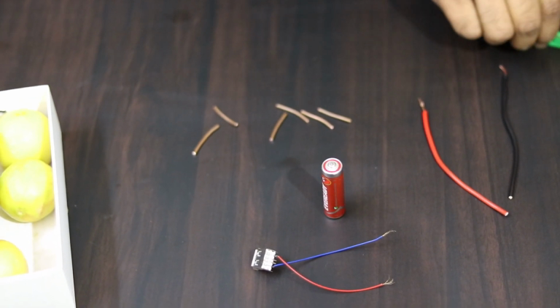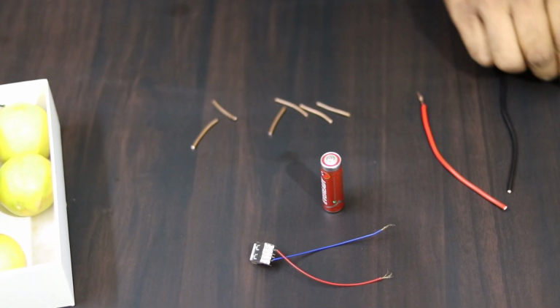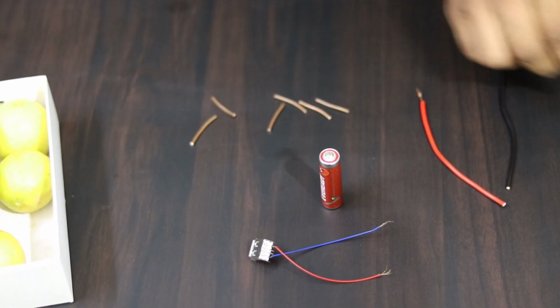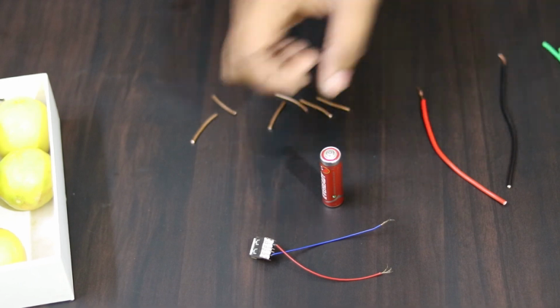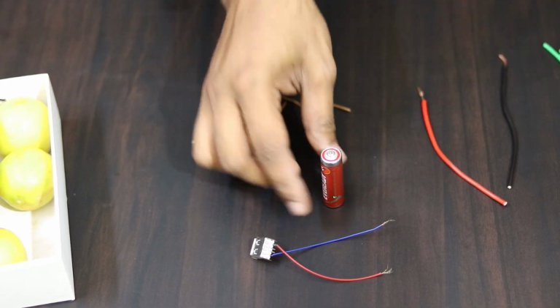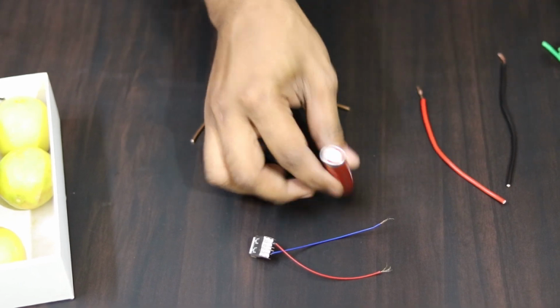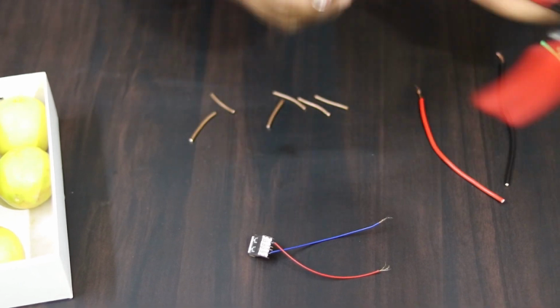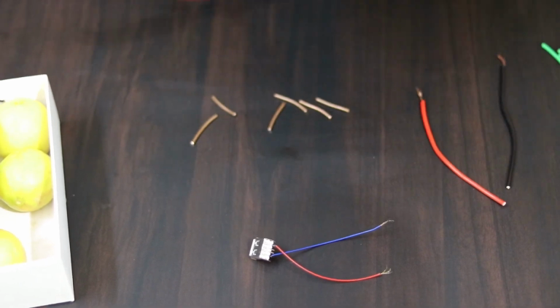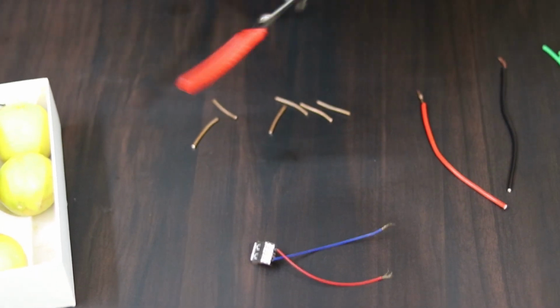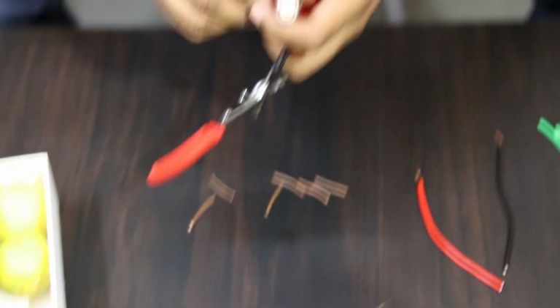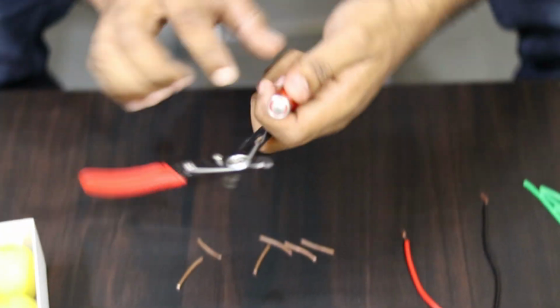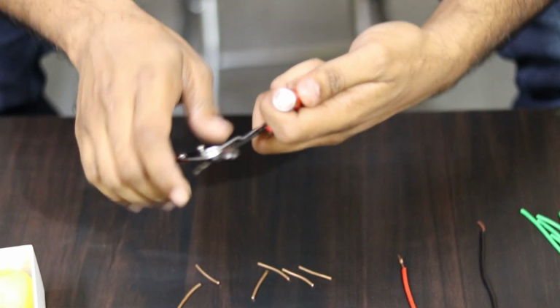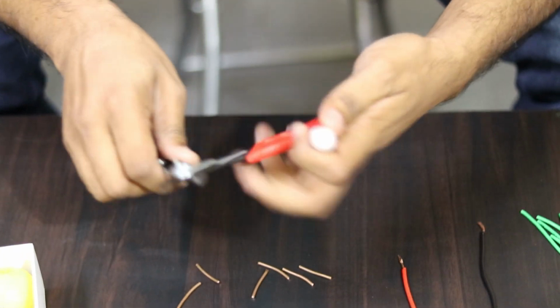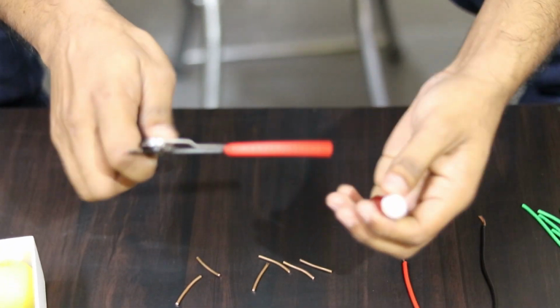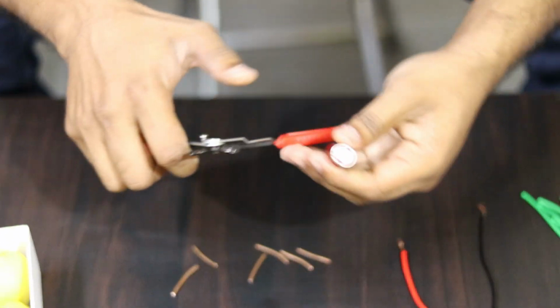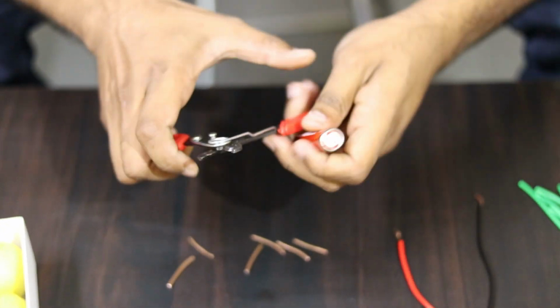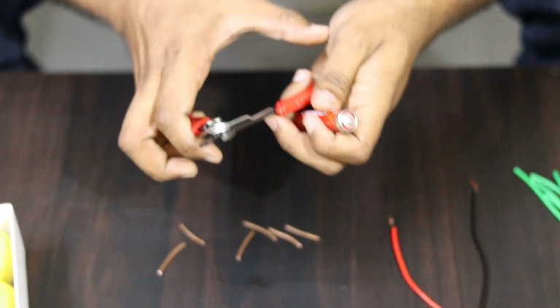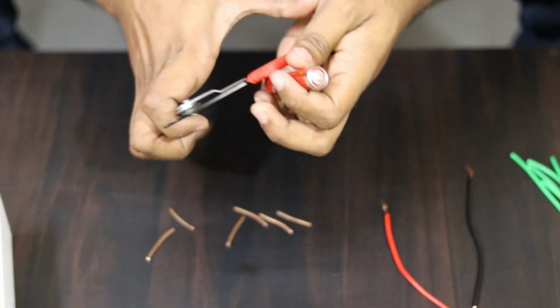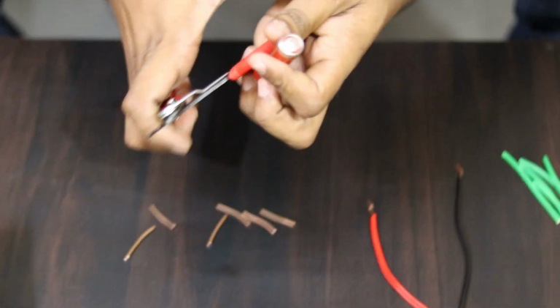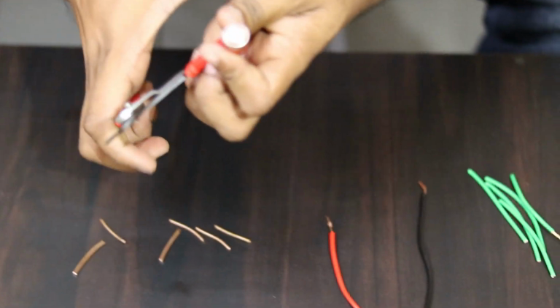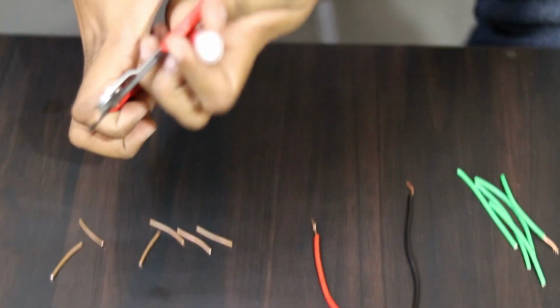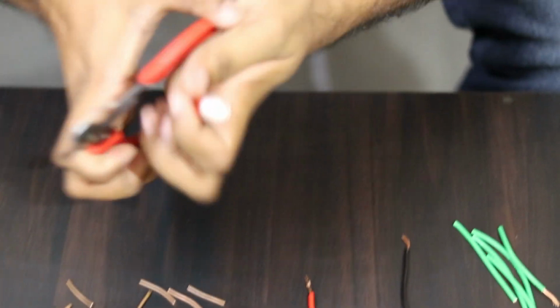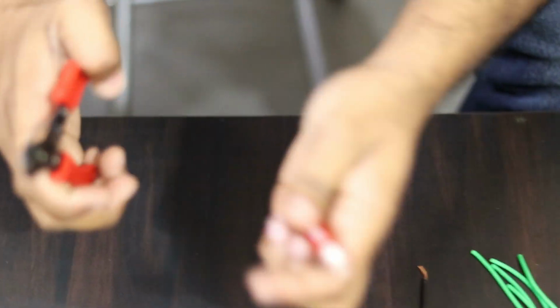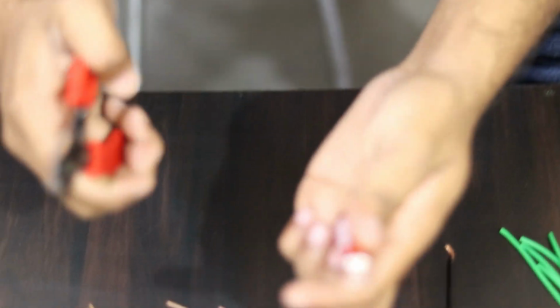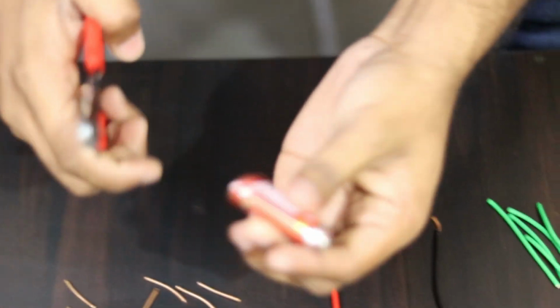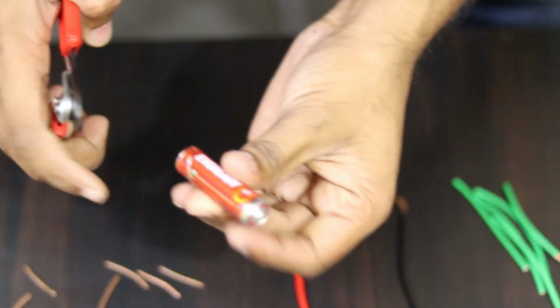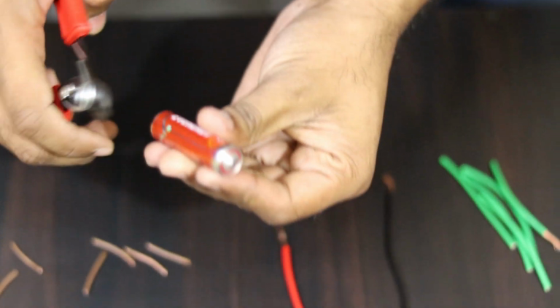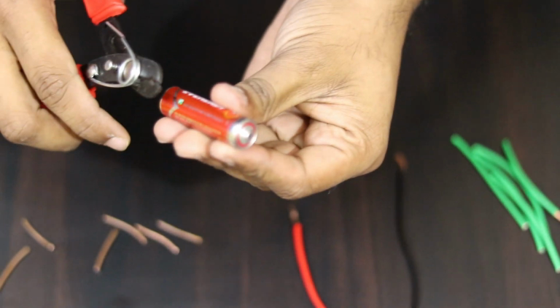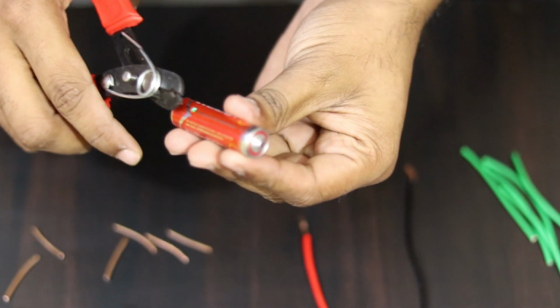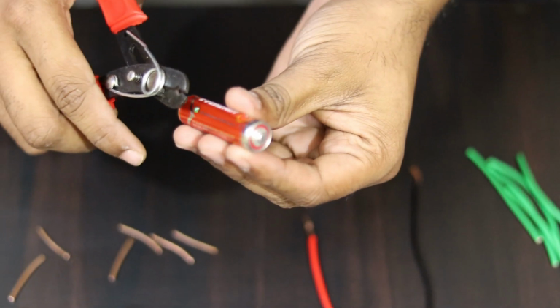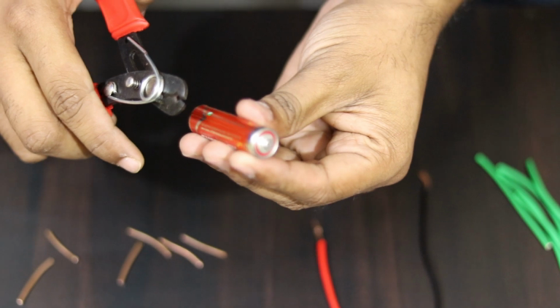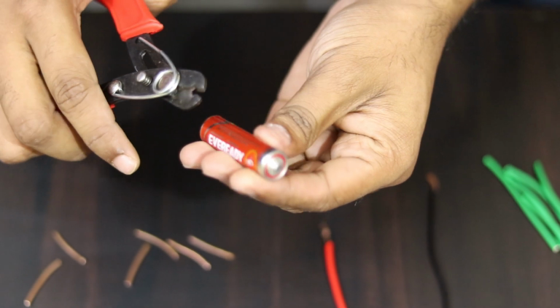Now I will cut this zinc paper into the required pieces.